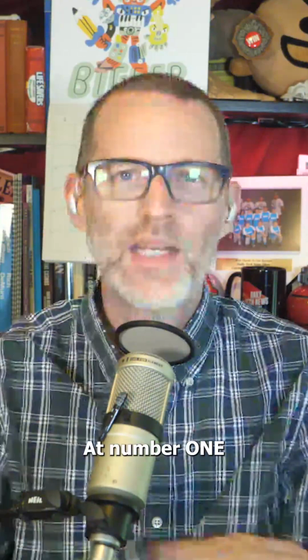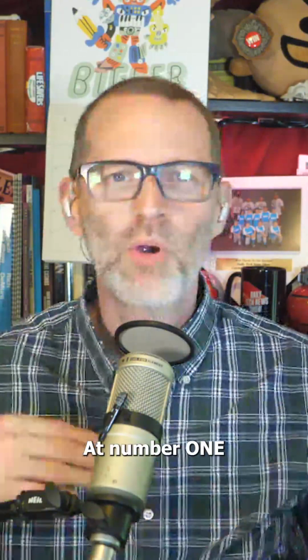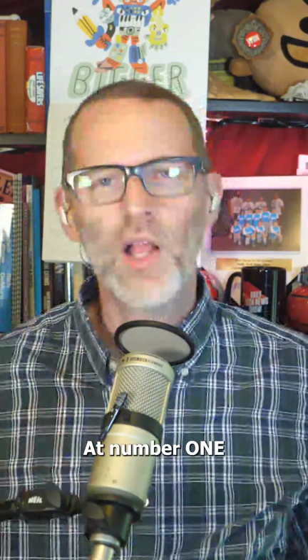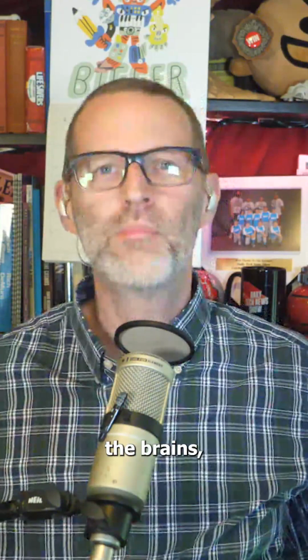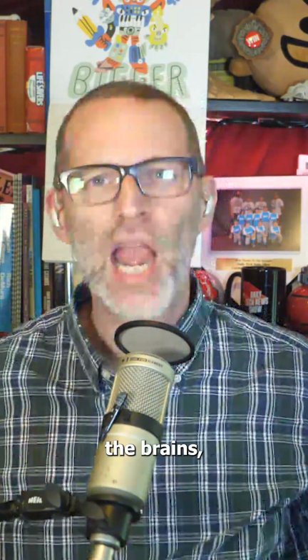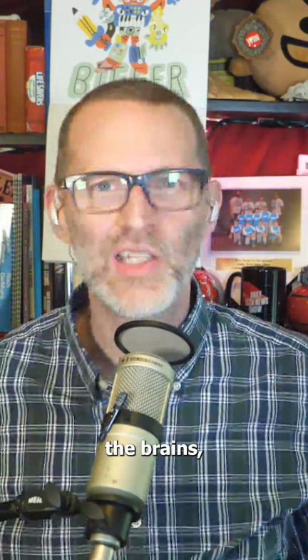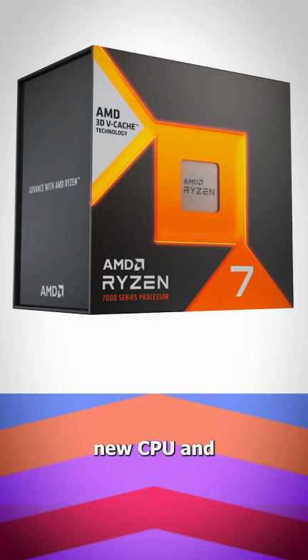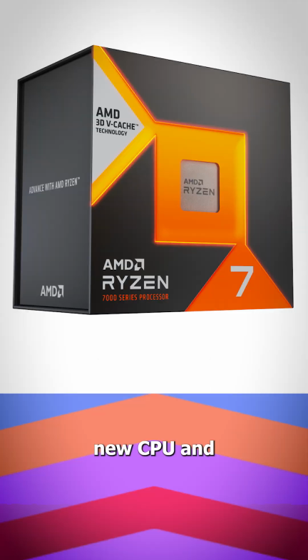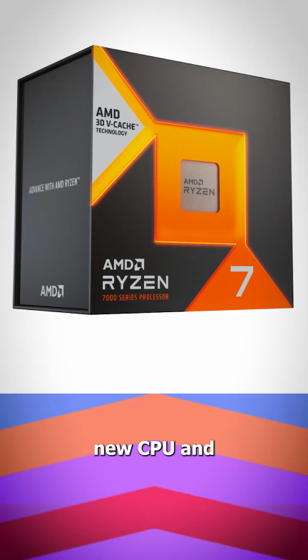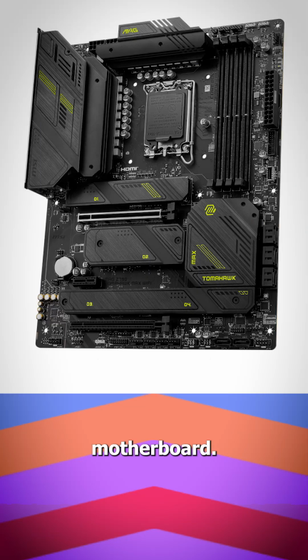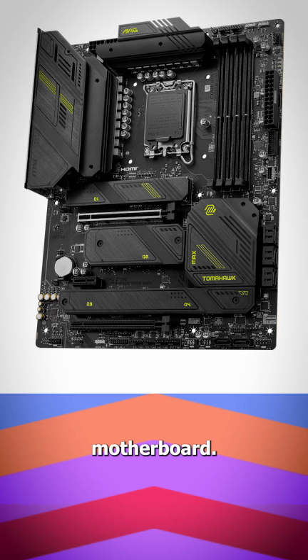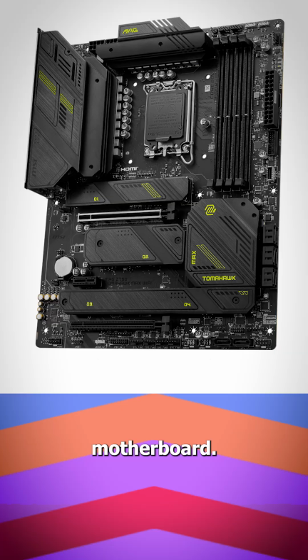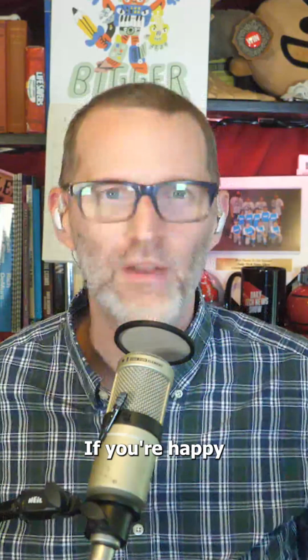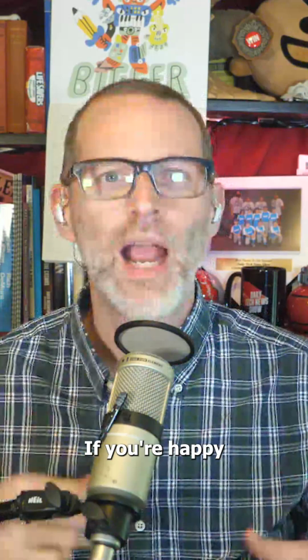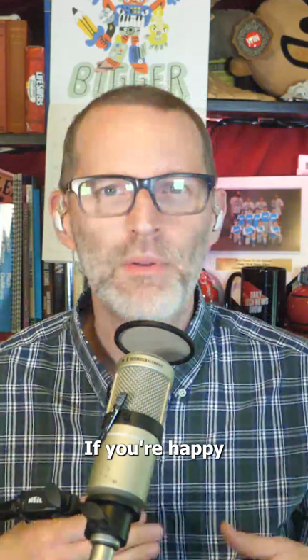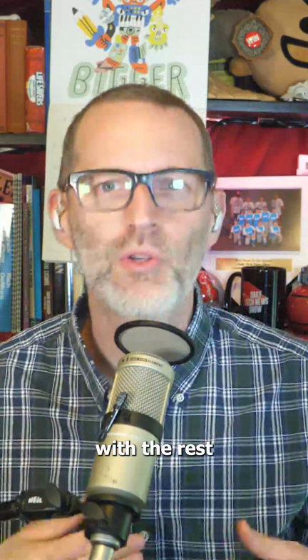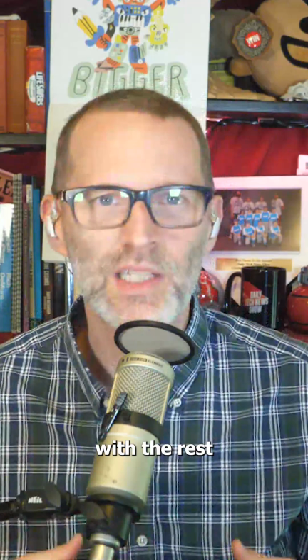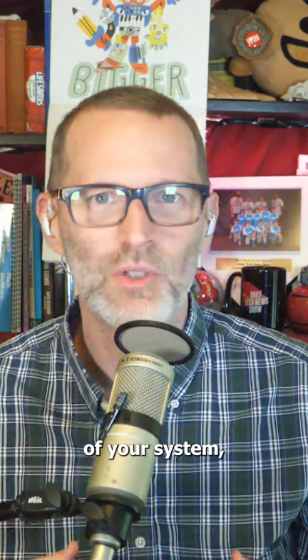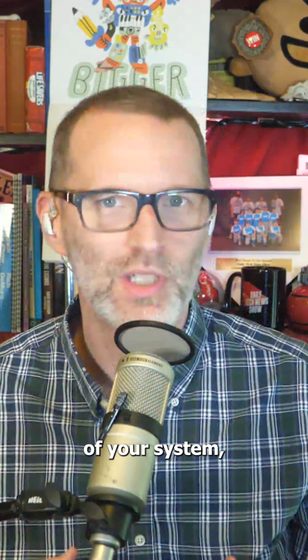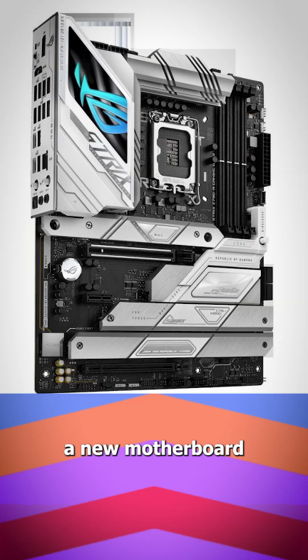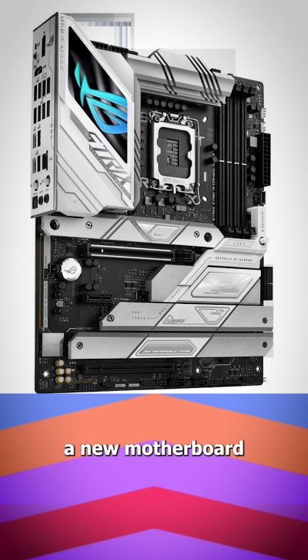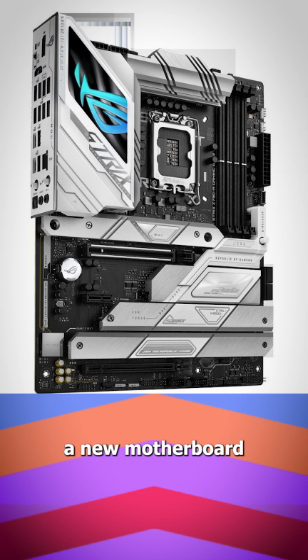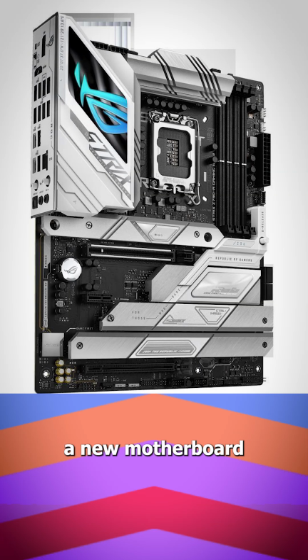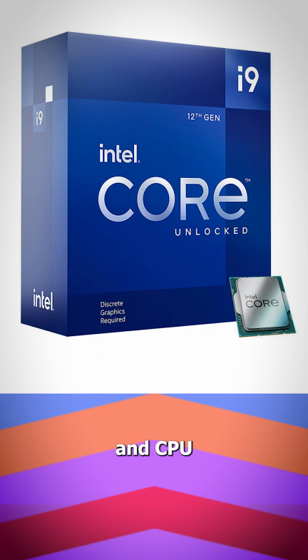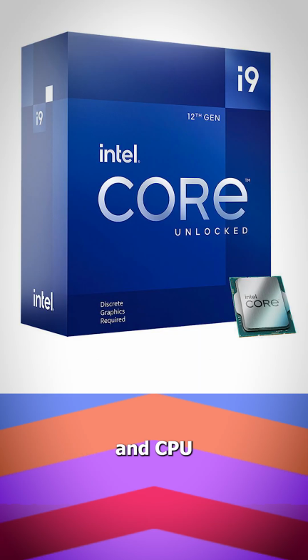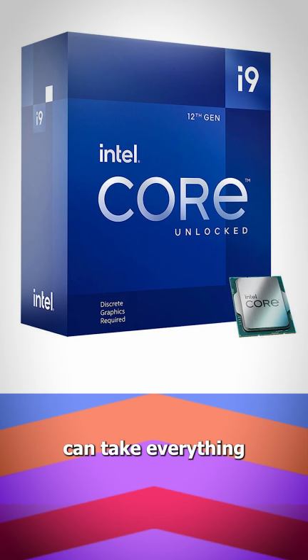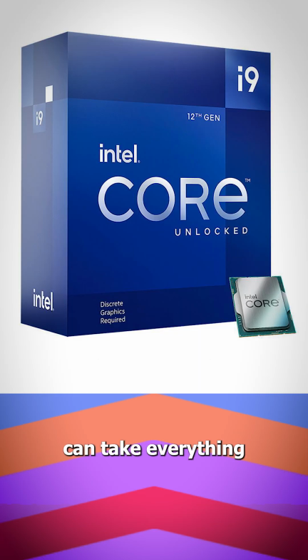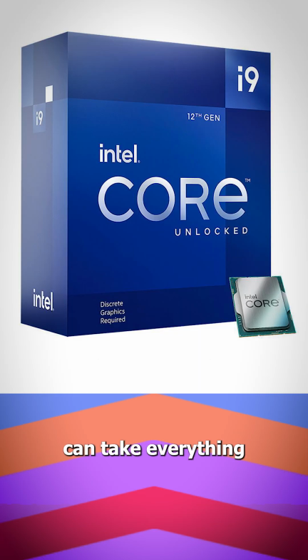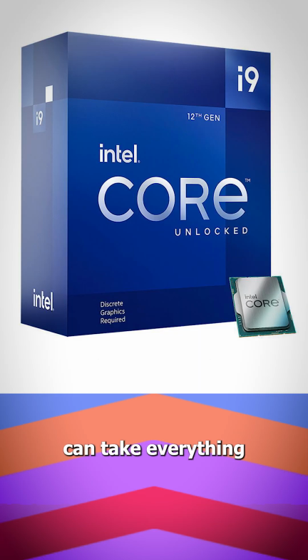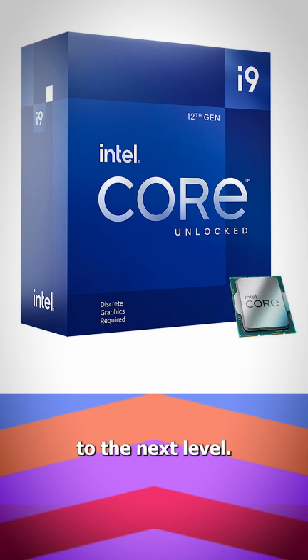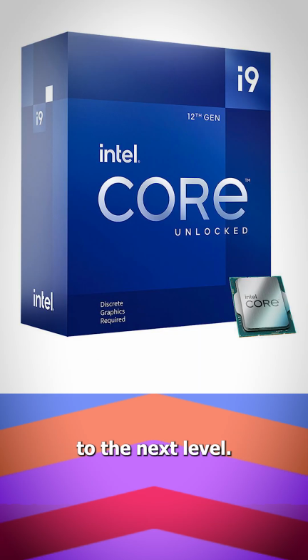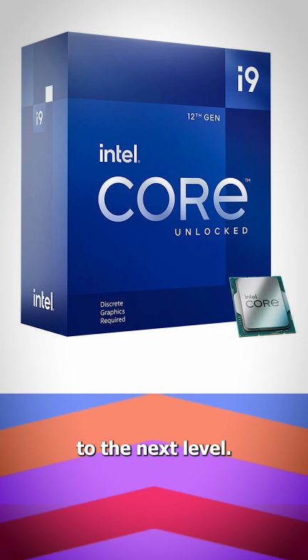At number one, the brains: a new CPU and motherboard. If you're happy with the rest of your system, a new motherboard and CPU can take everything to the next level.